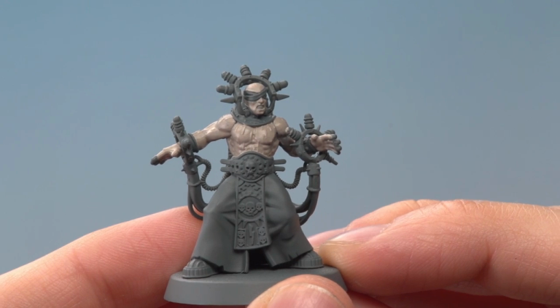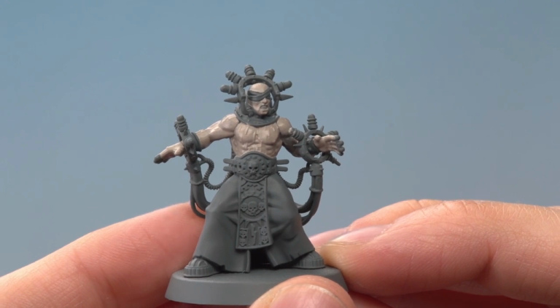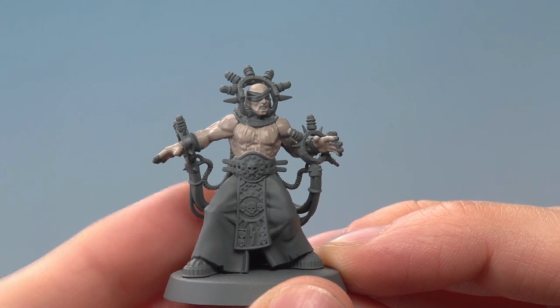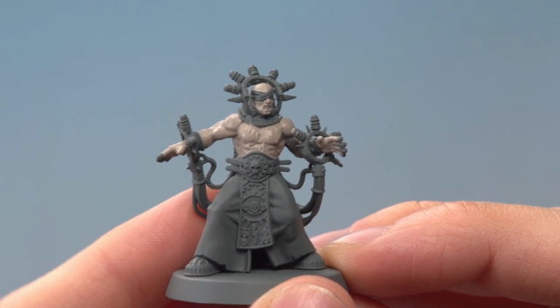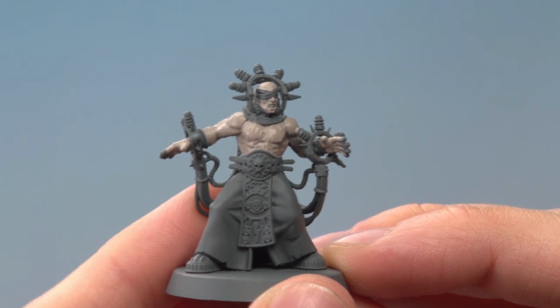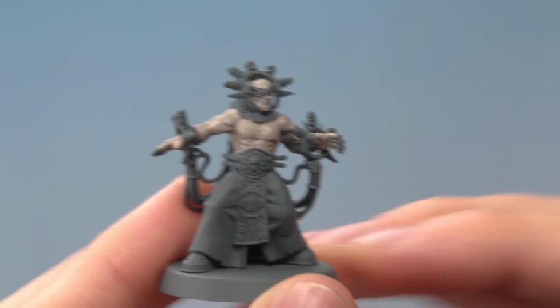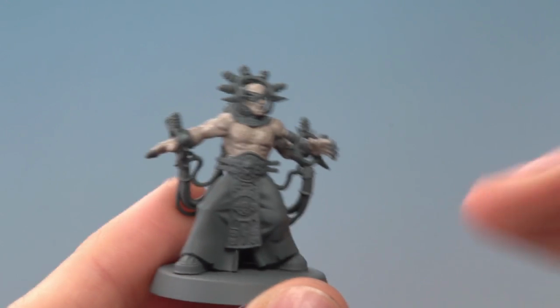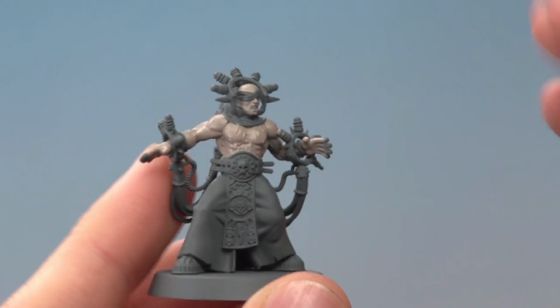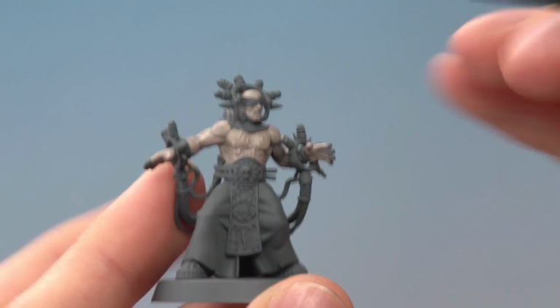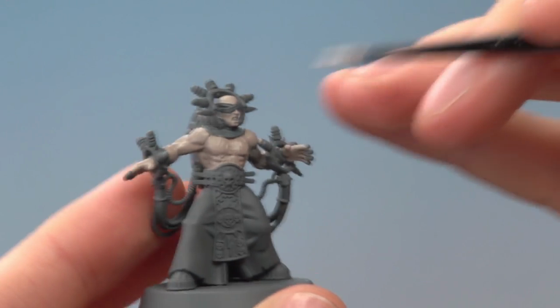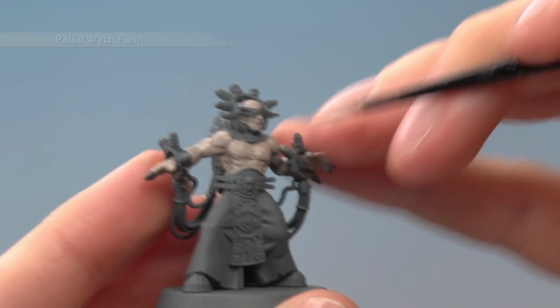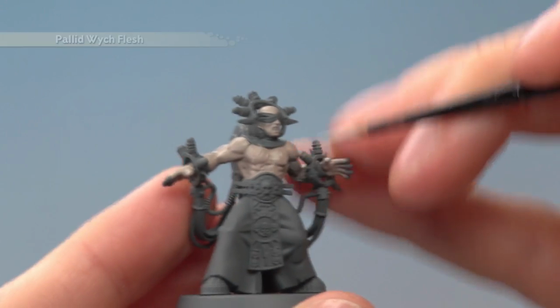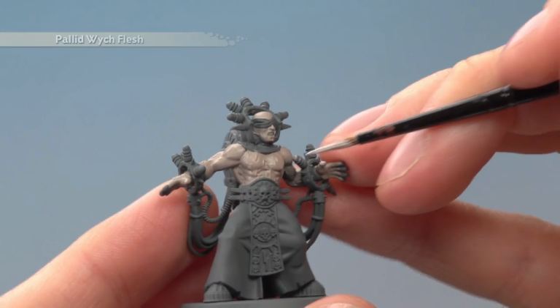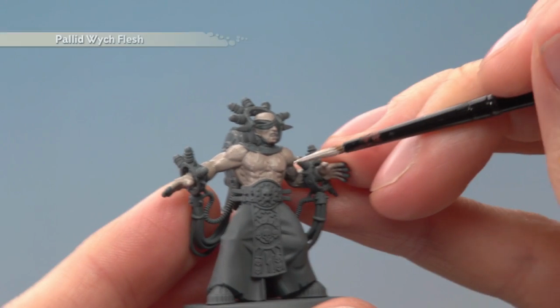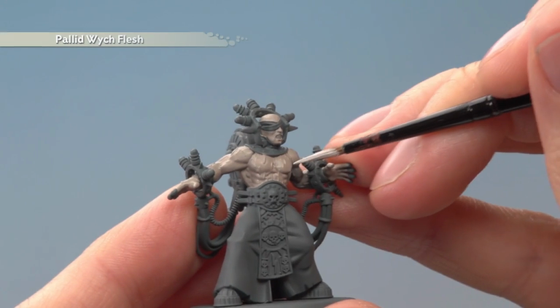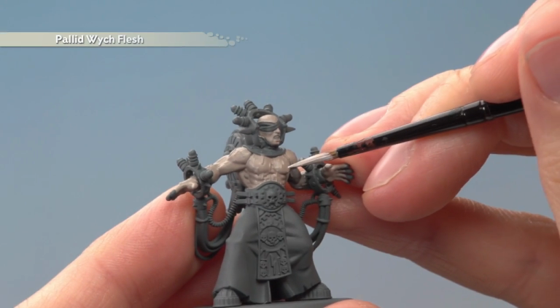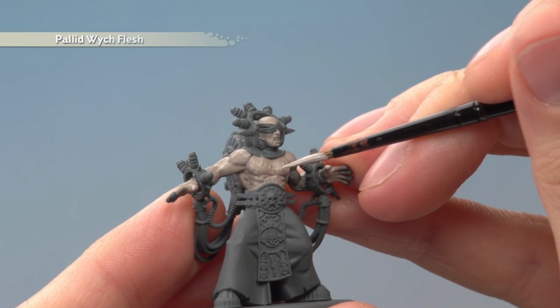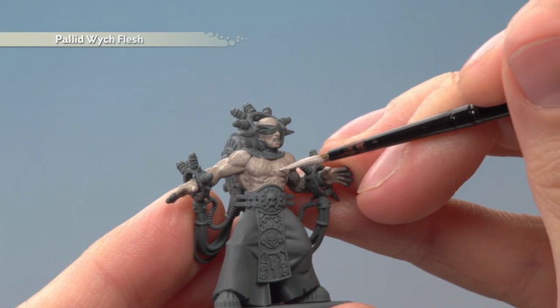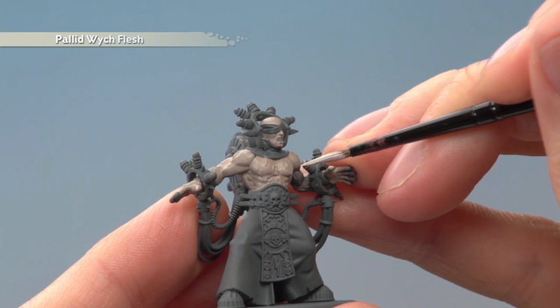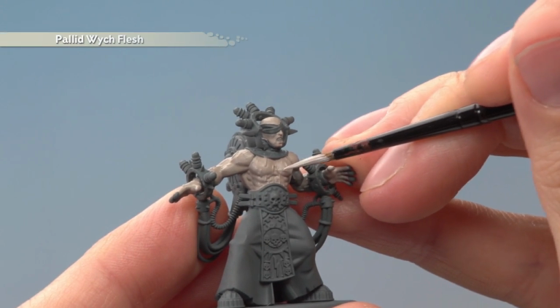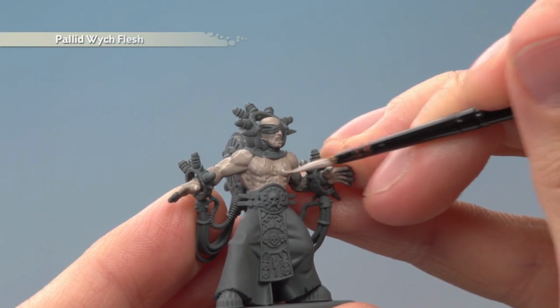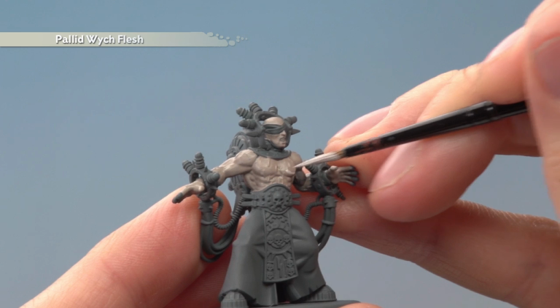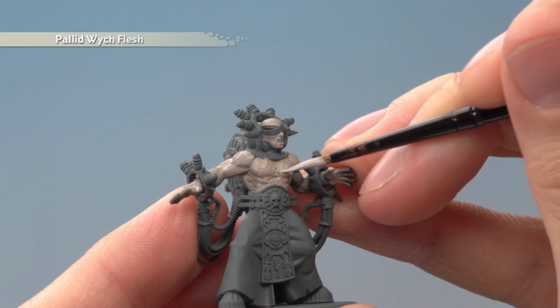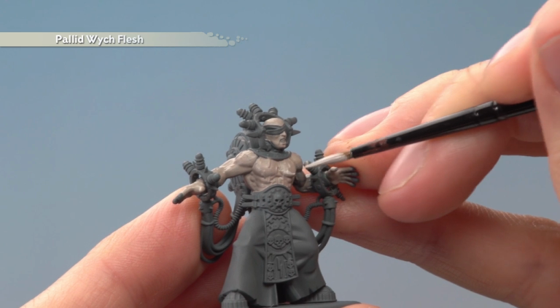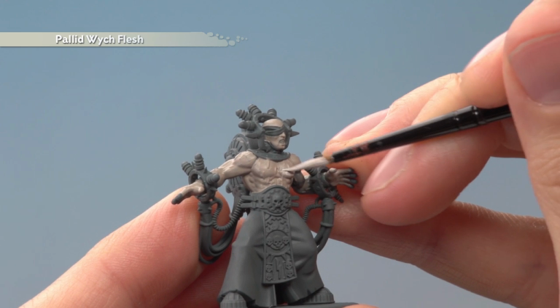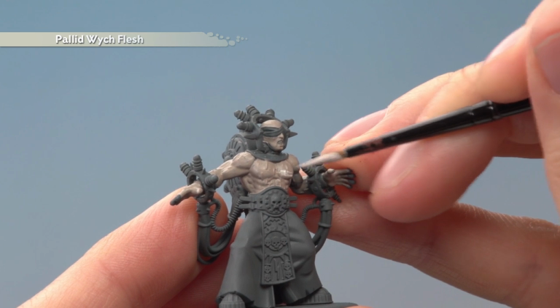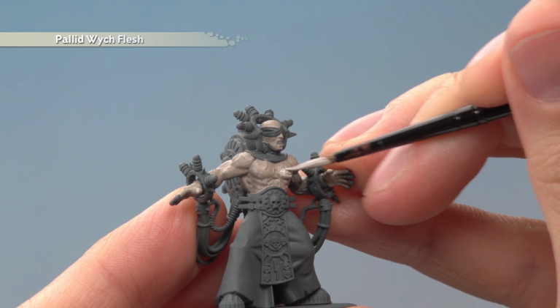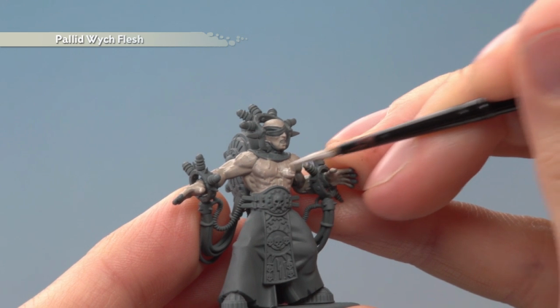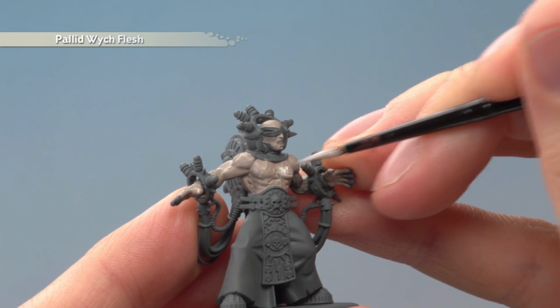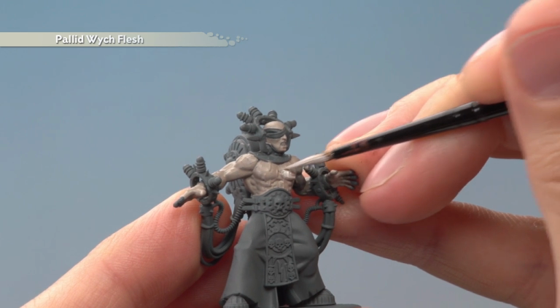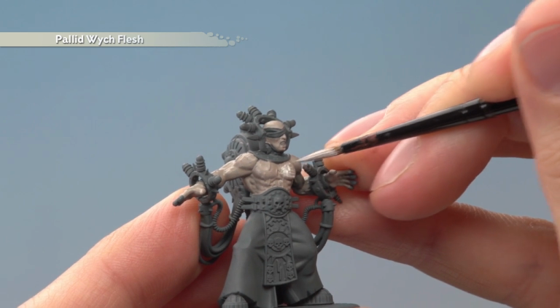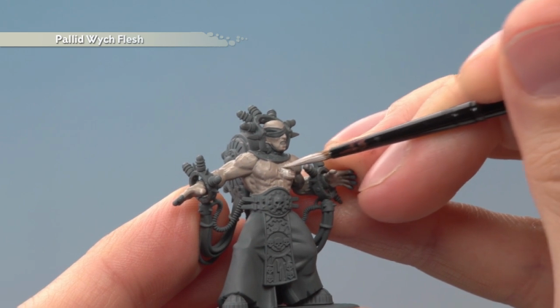Once you've finished that base coat, the next step is to apply a layer of Pallid Witch Flesh onto the skin, avoiding all the recessed detail on the muscle.